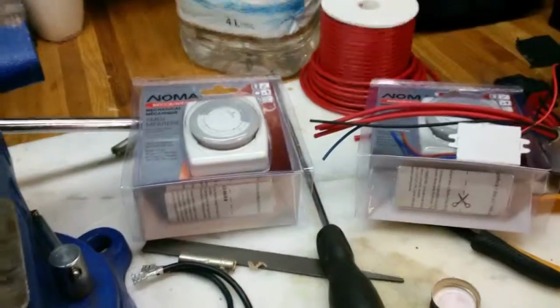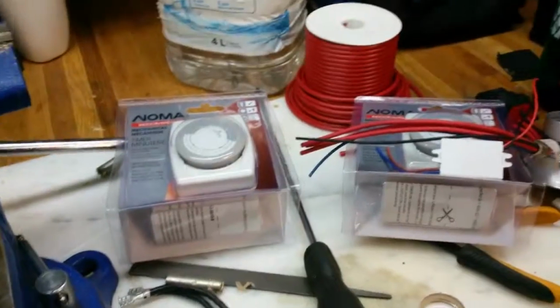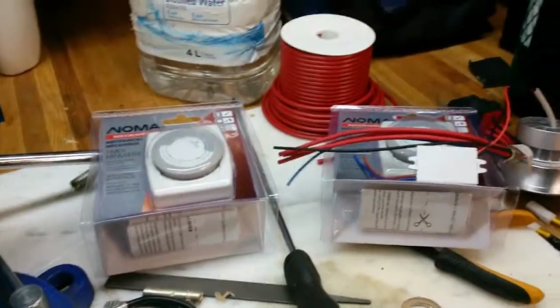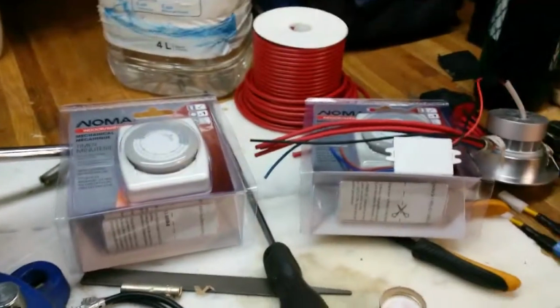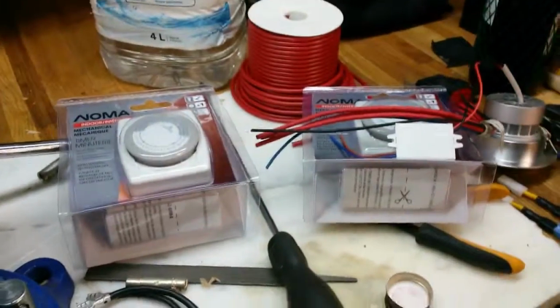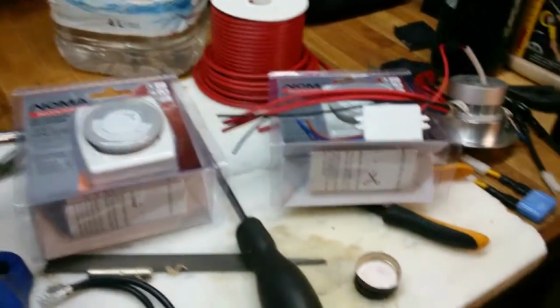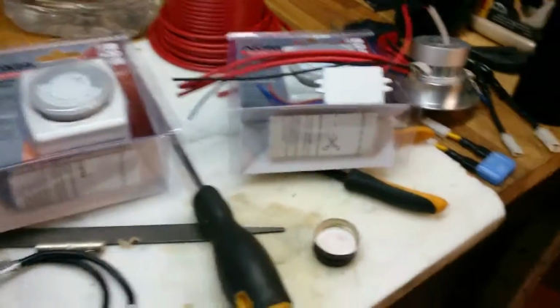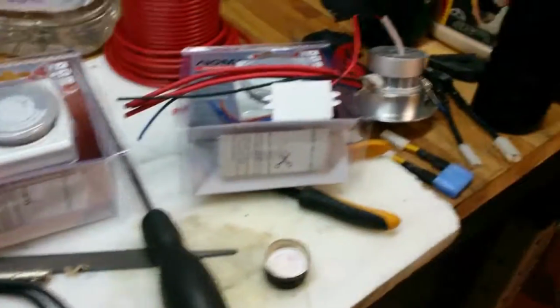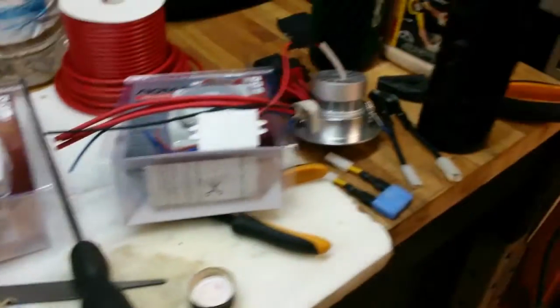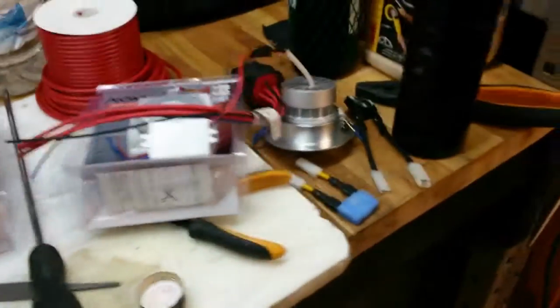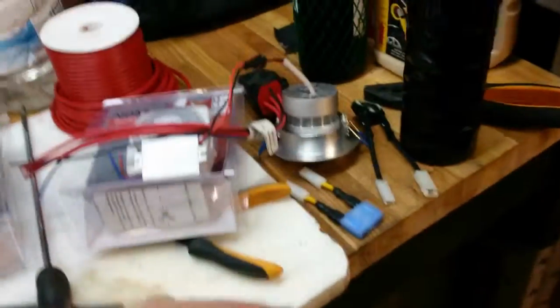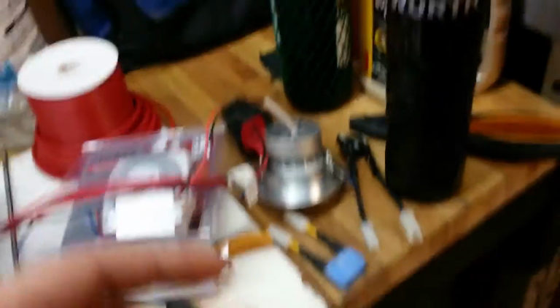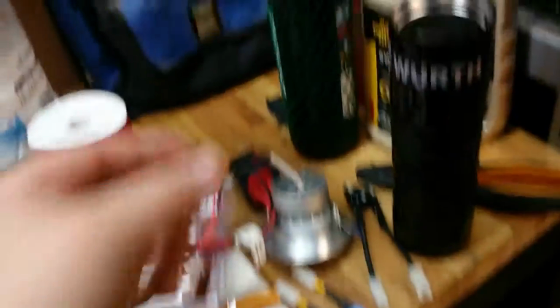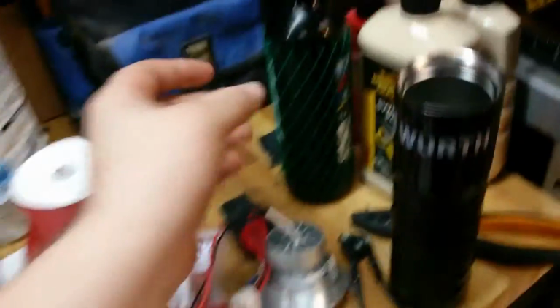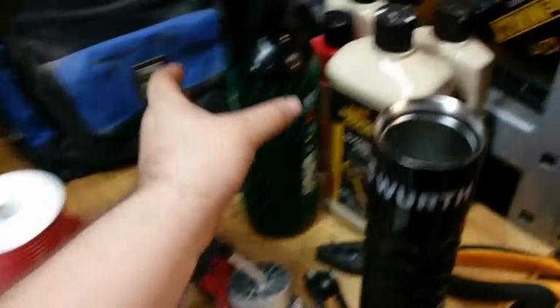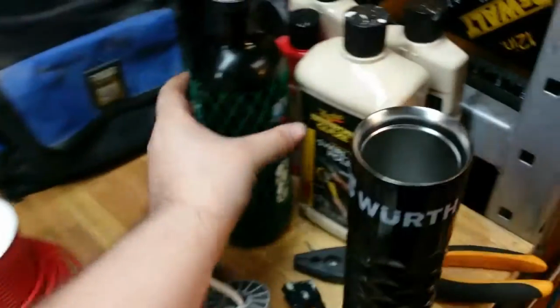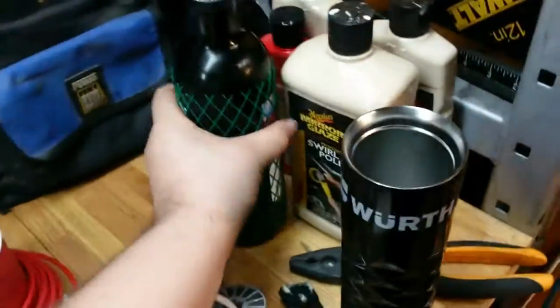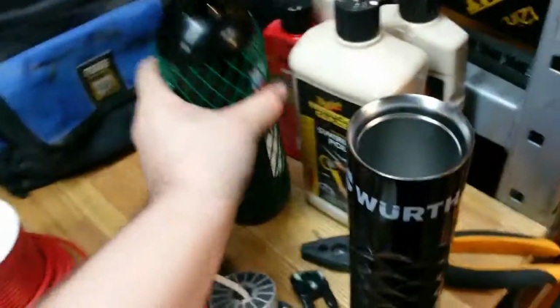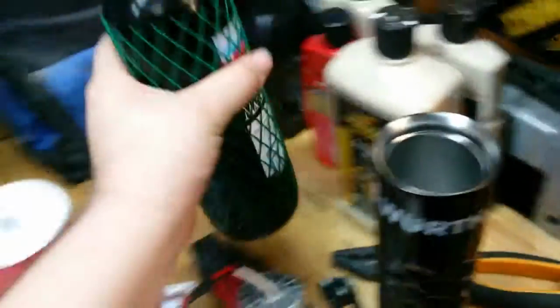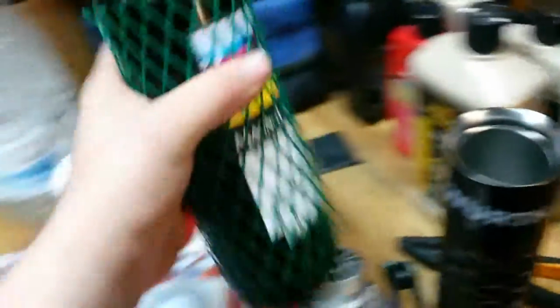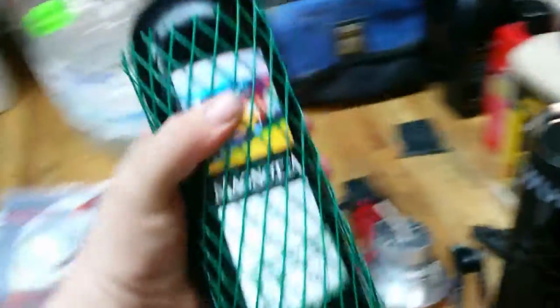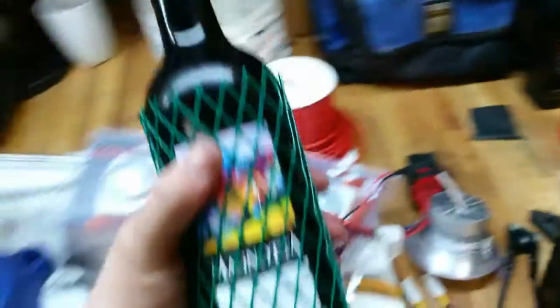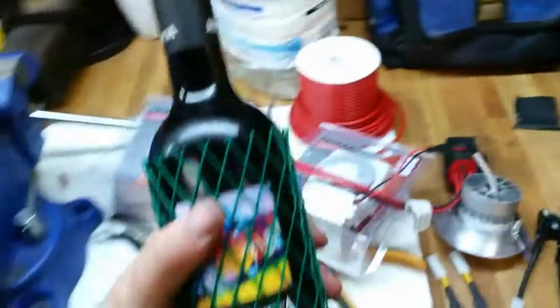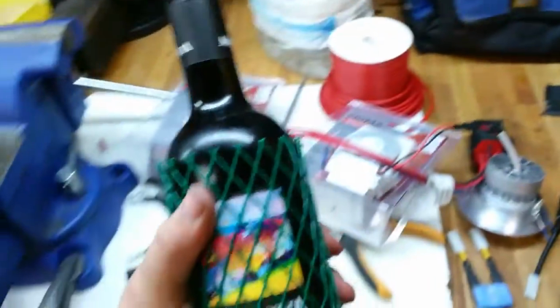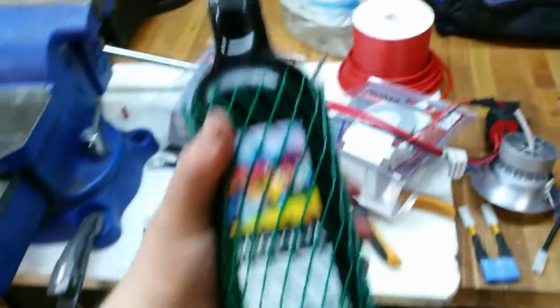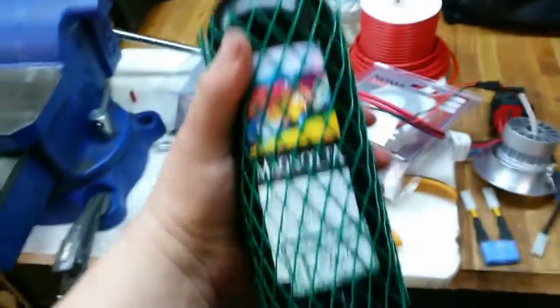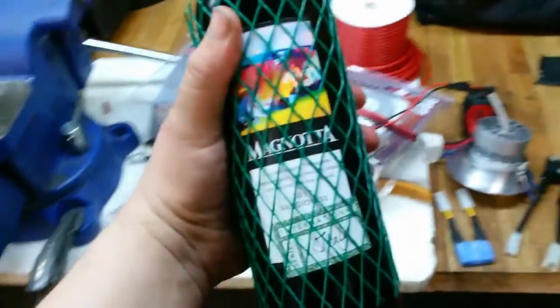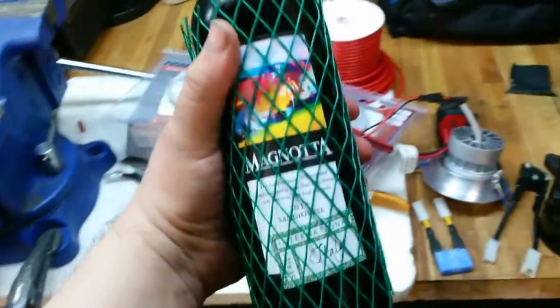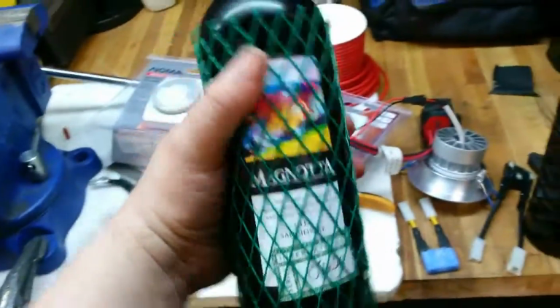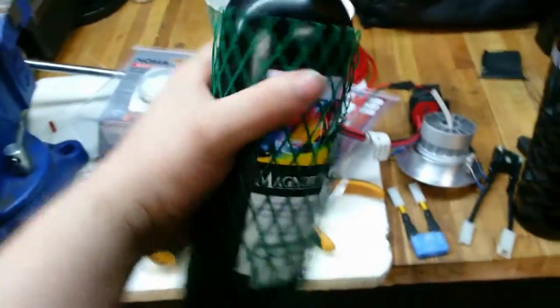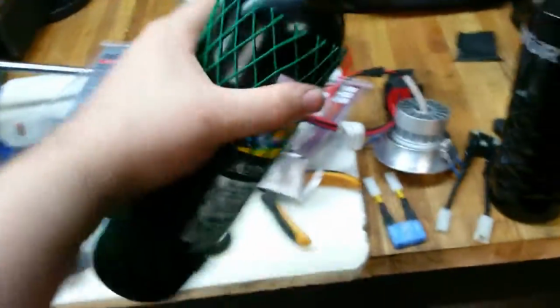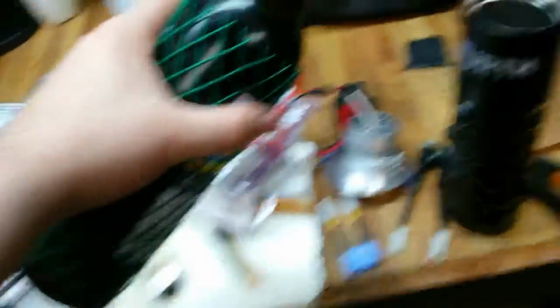I almost forgot — very important: don't do any electrical work without a nice wine.